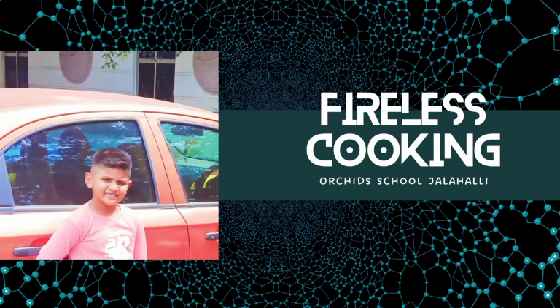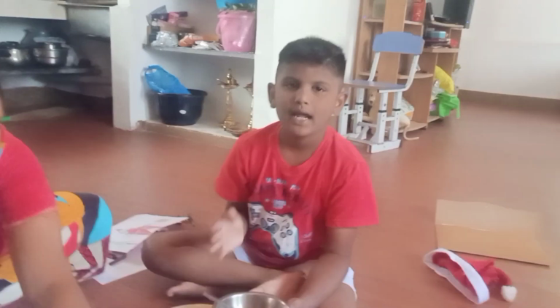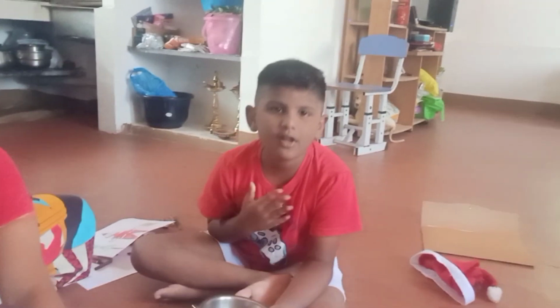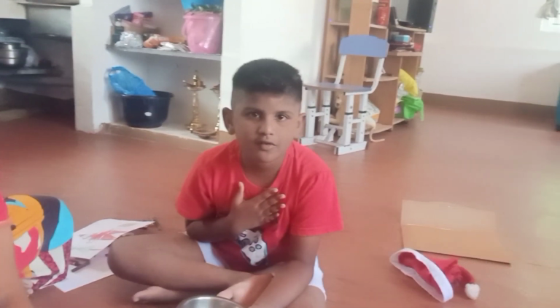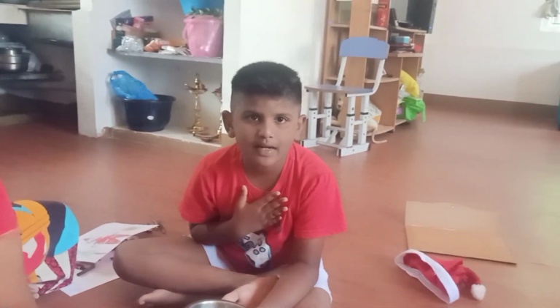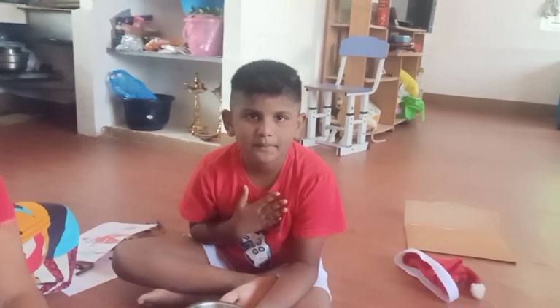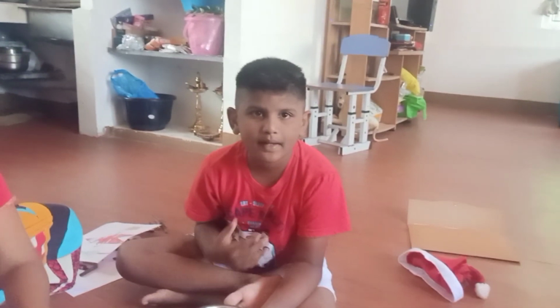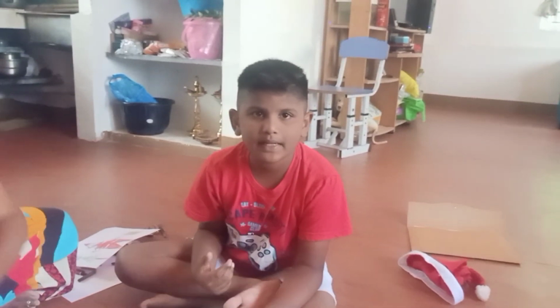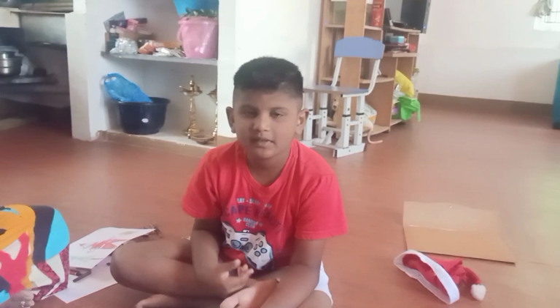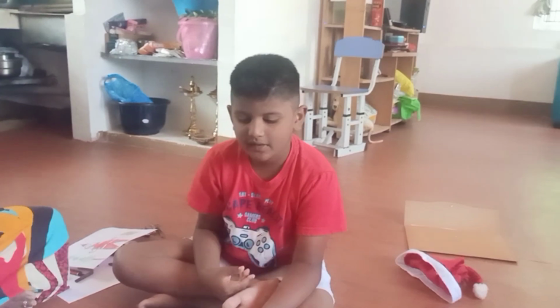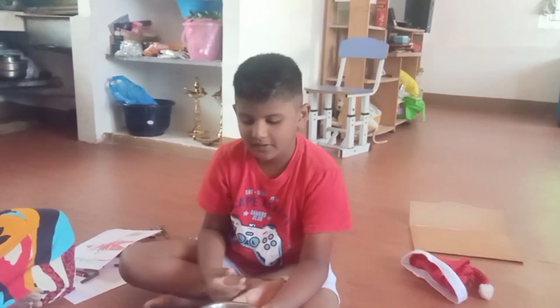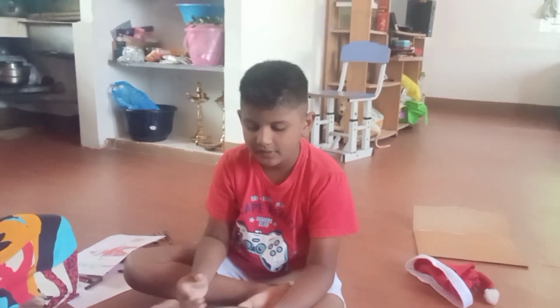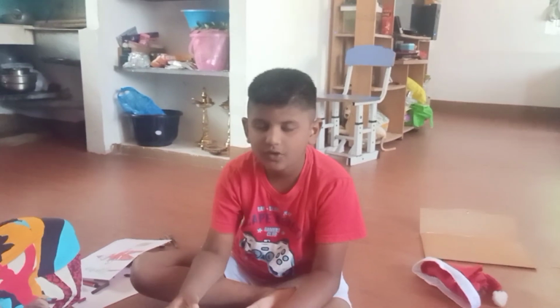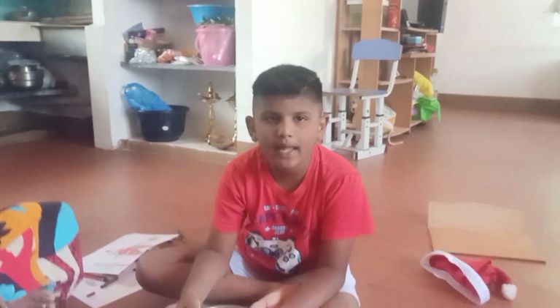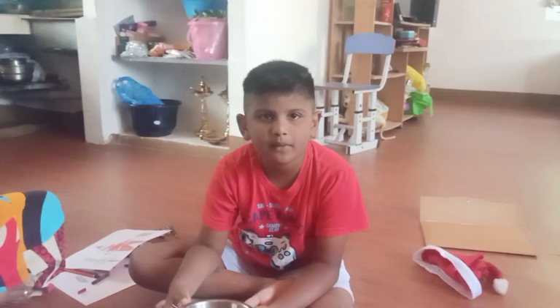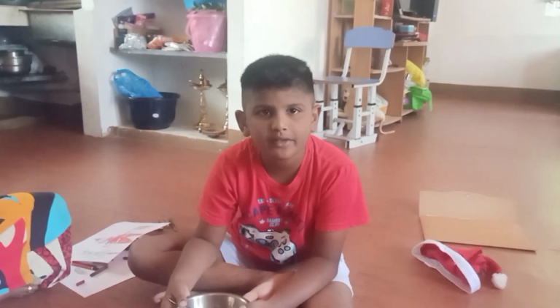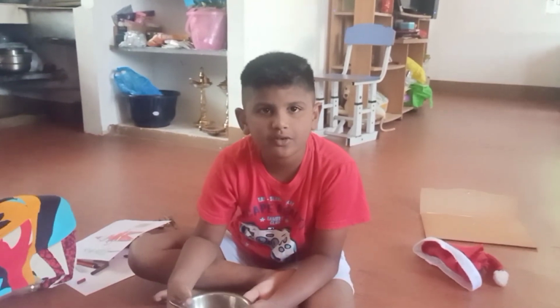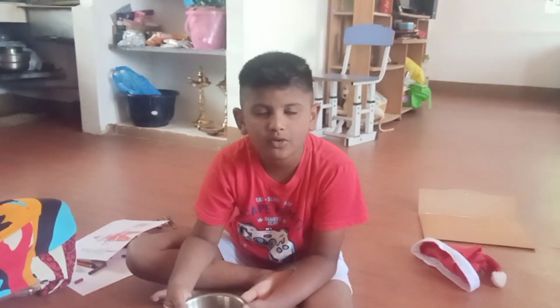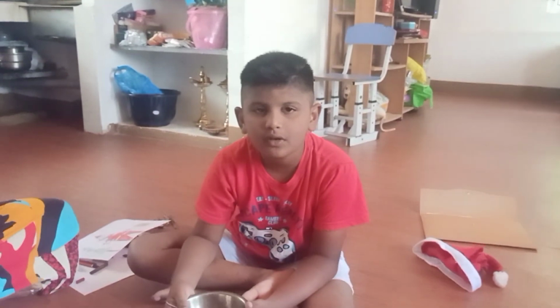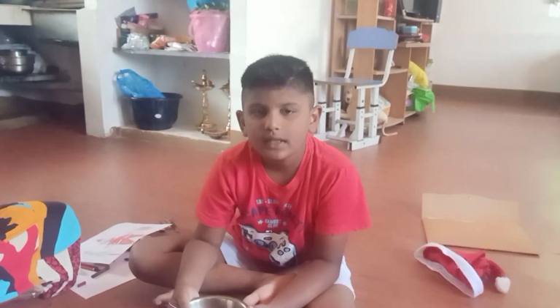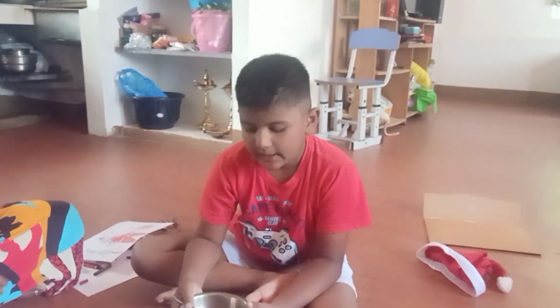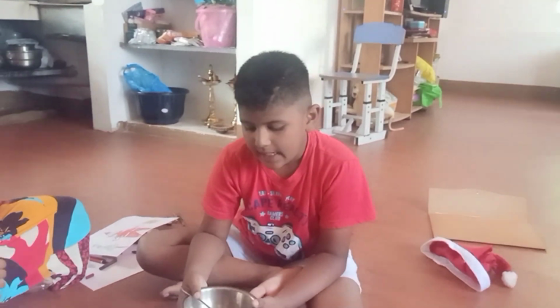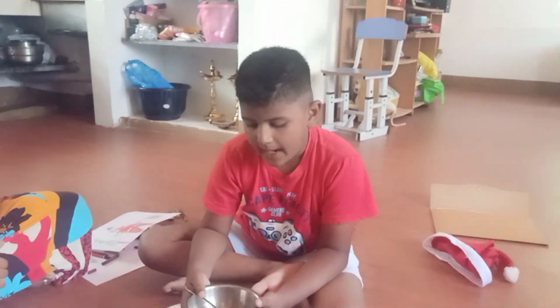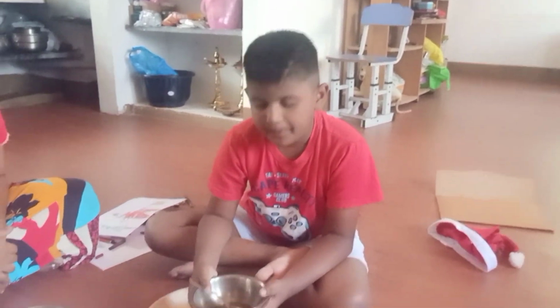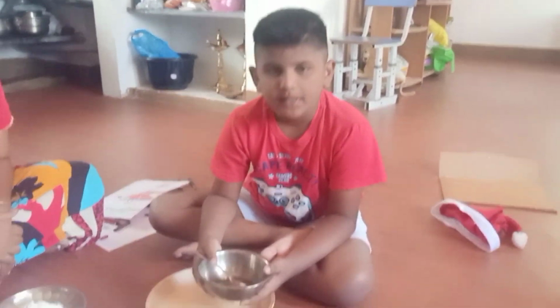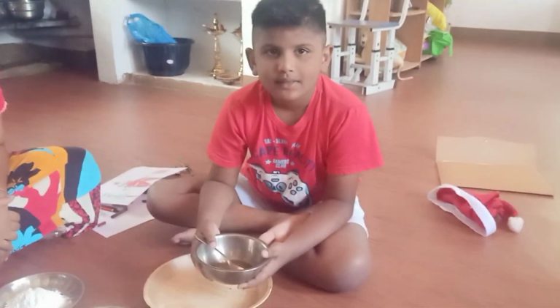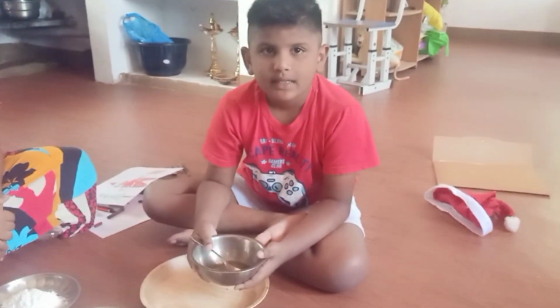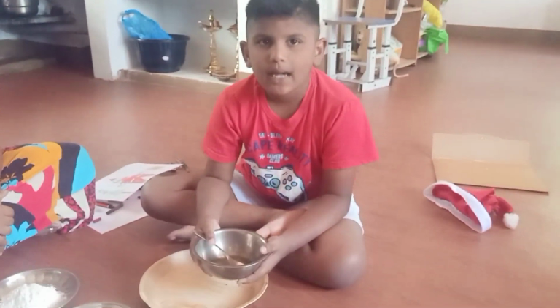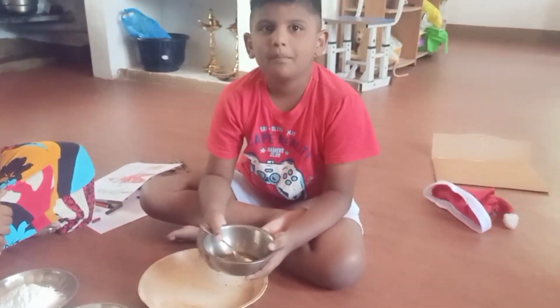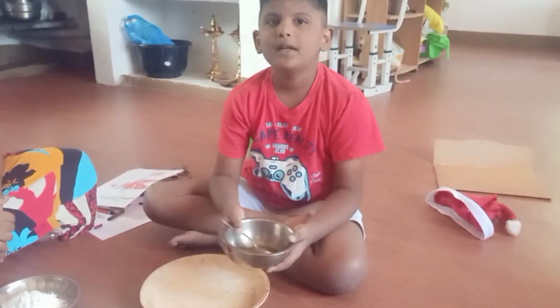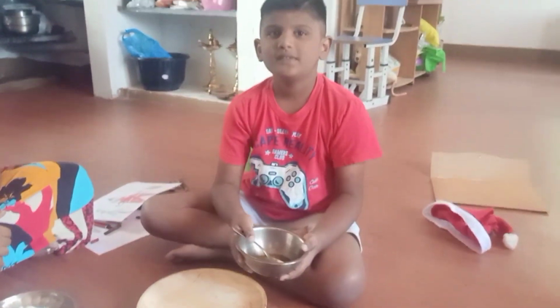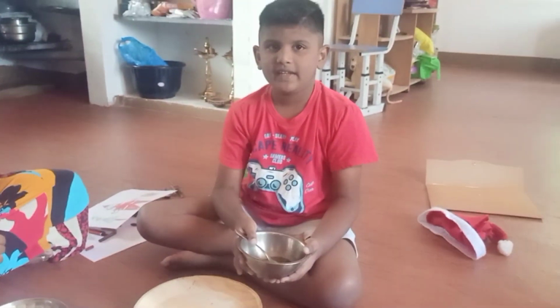Hello everyone, my name is Vishwa. Today I am going to do apple sweet.